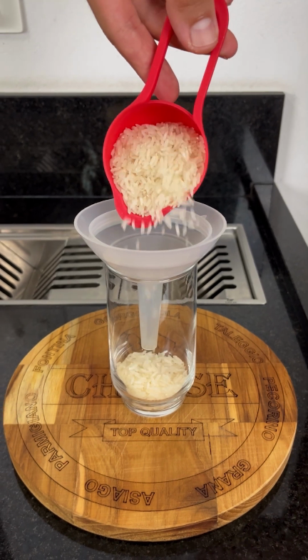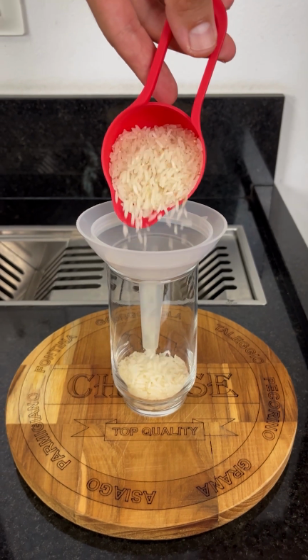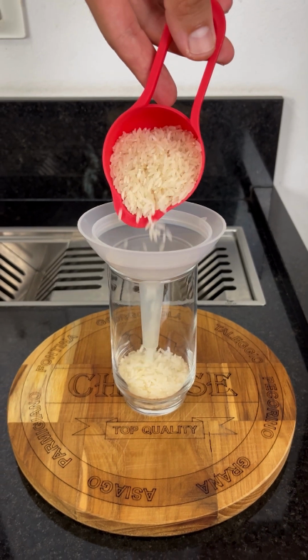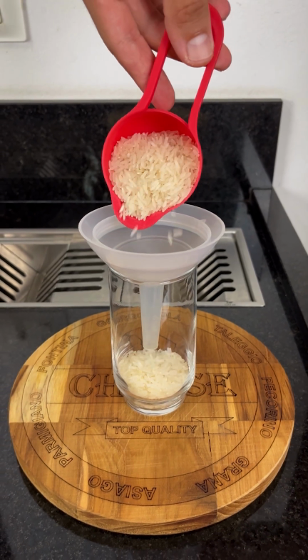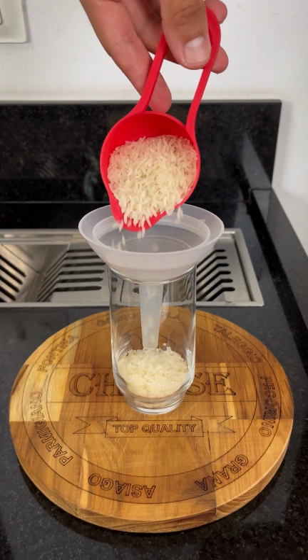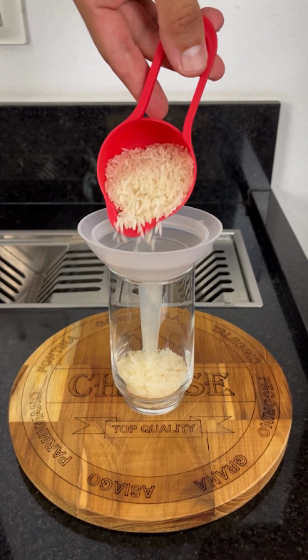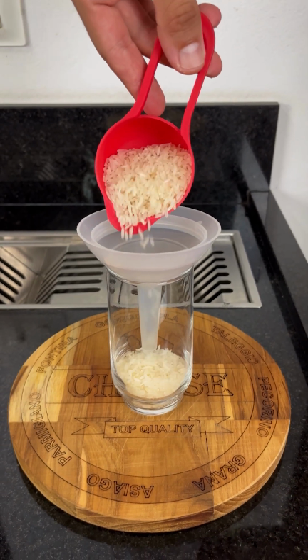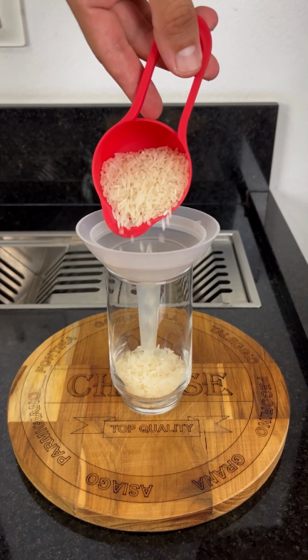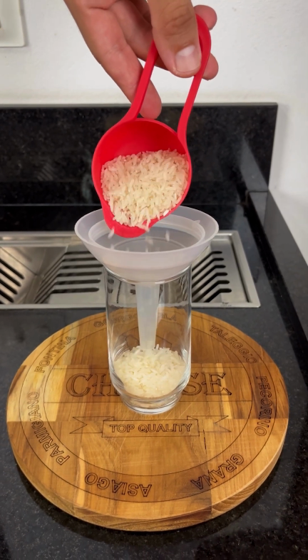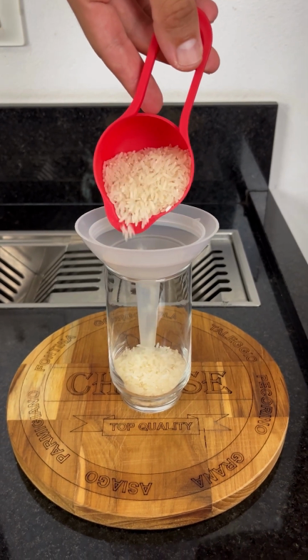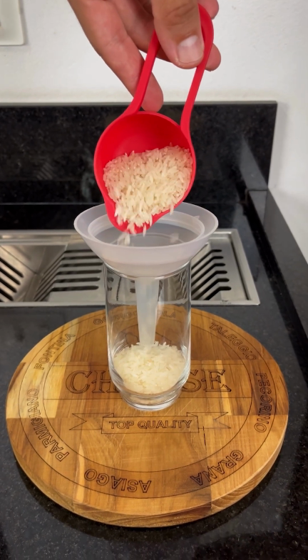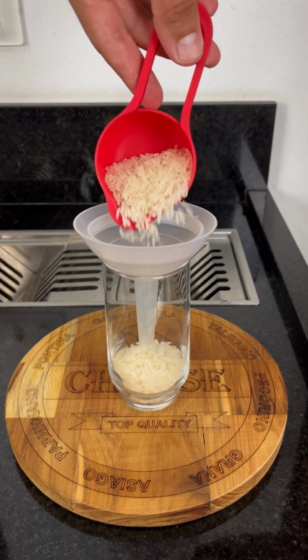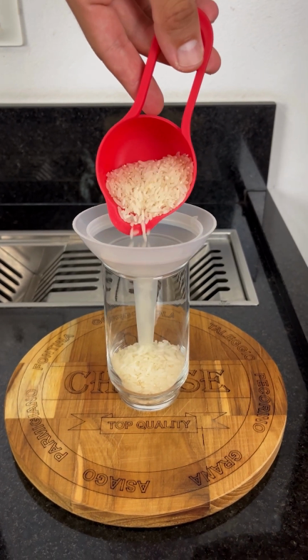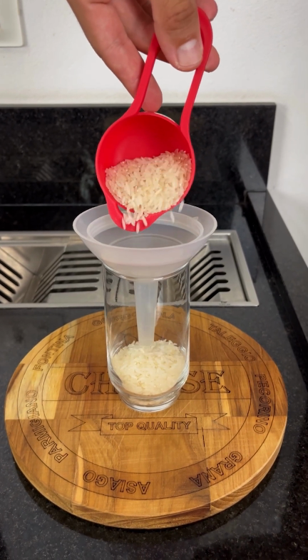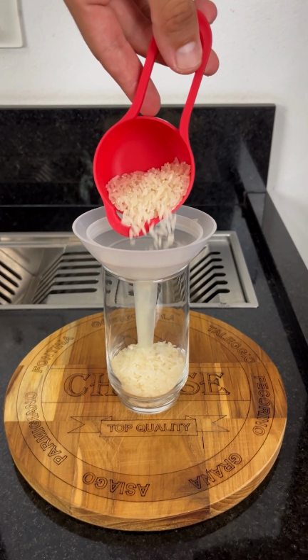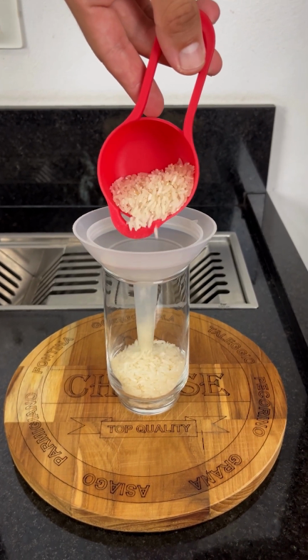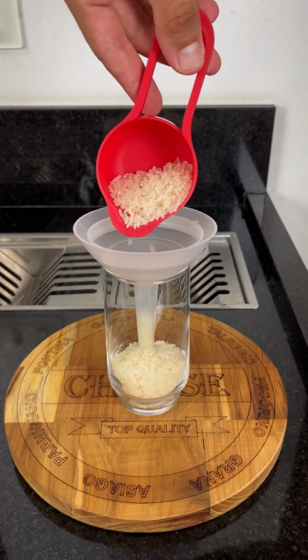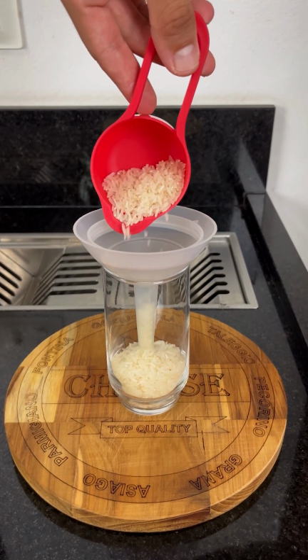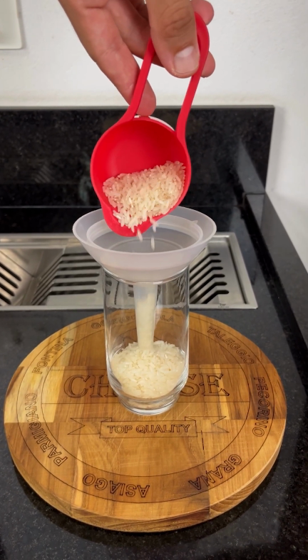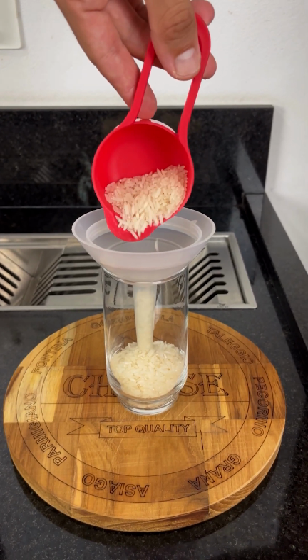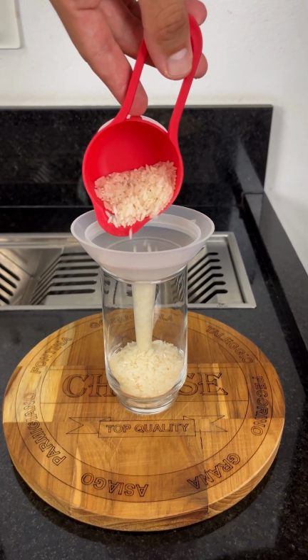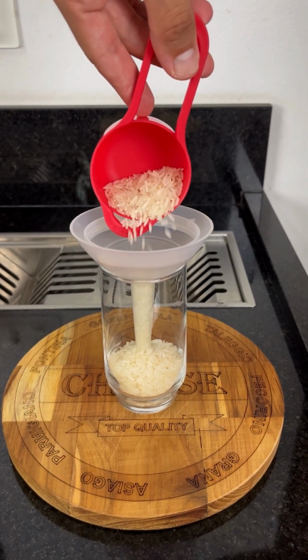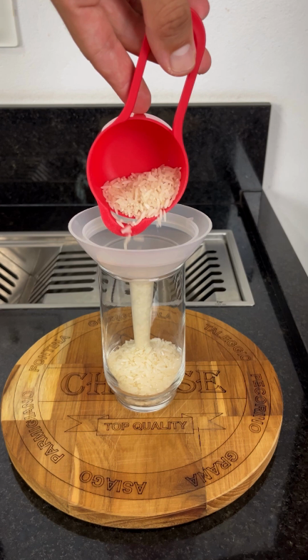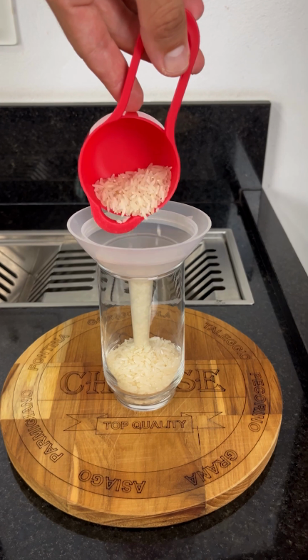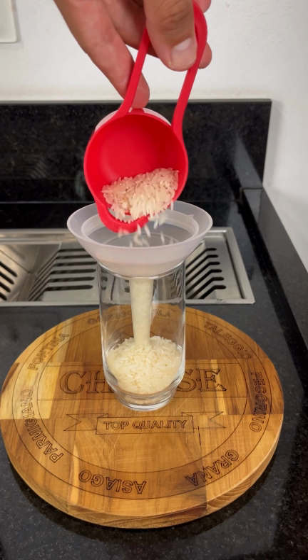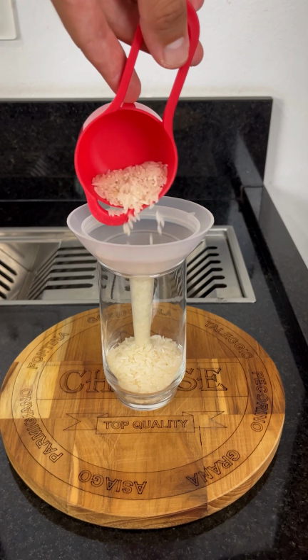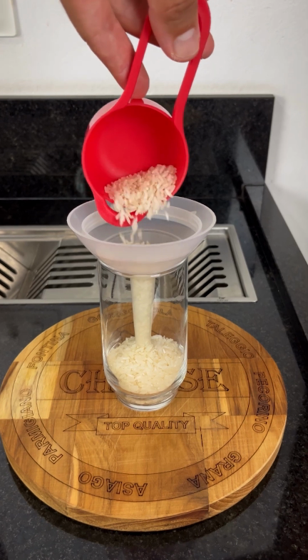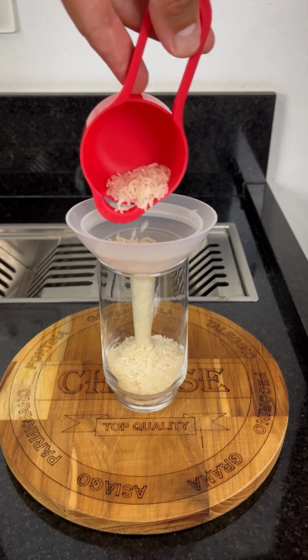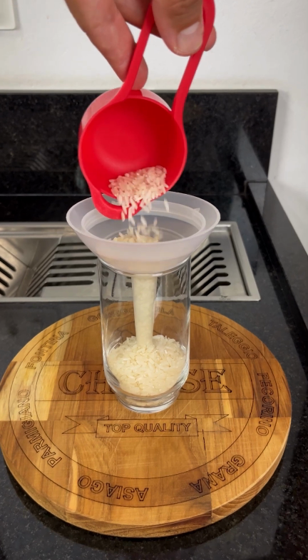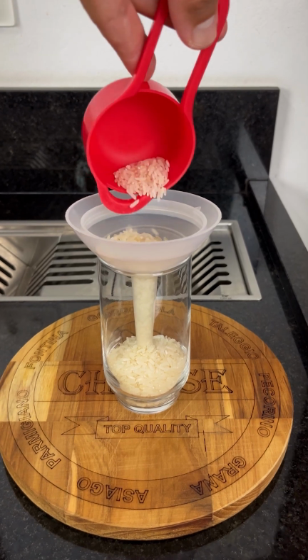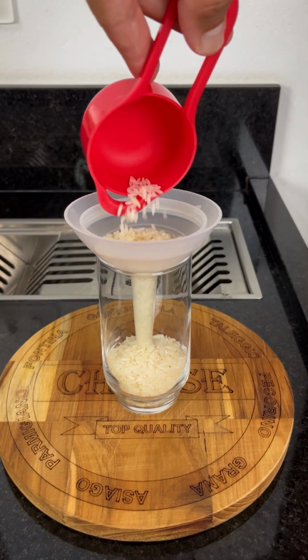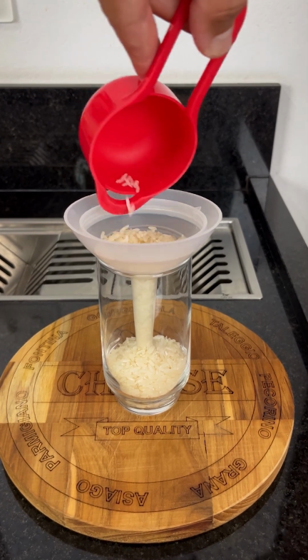And the best part? It's simple, quick, and uses ingredients you already have at home.